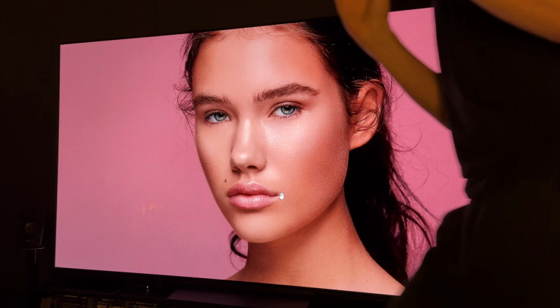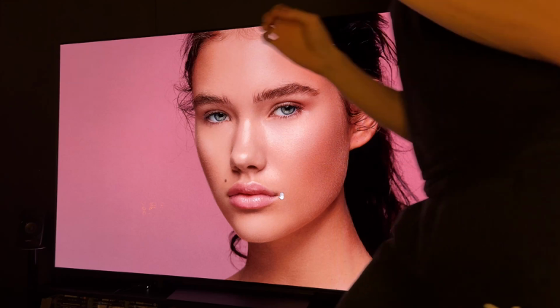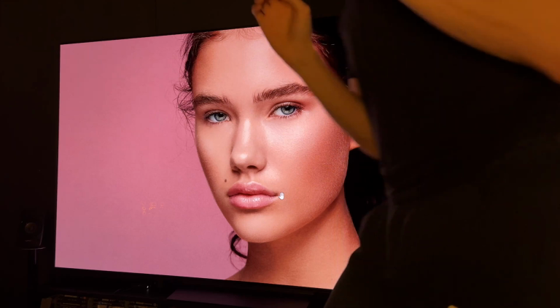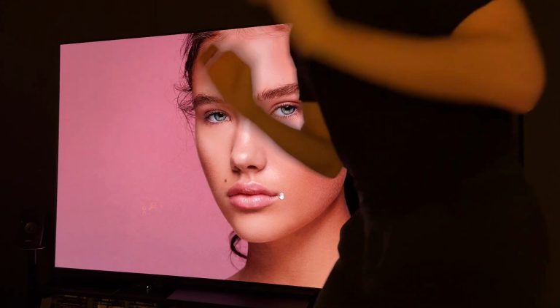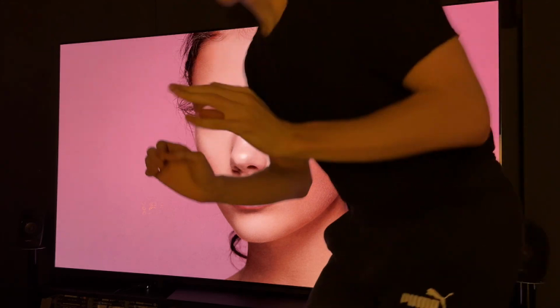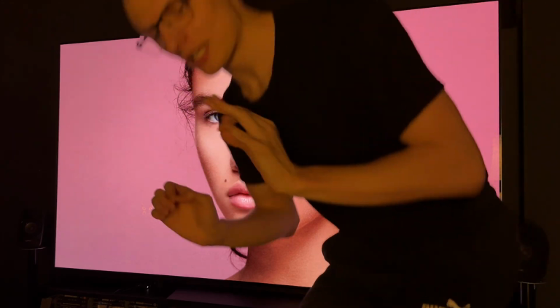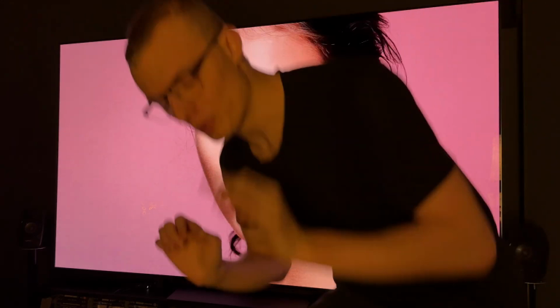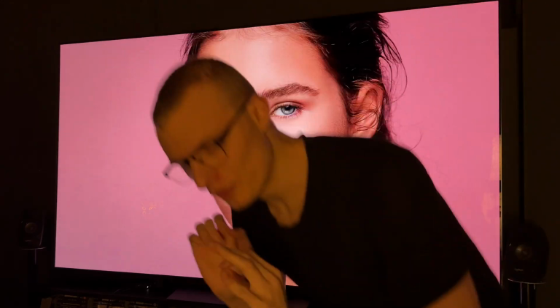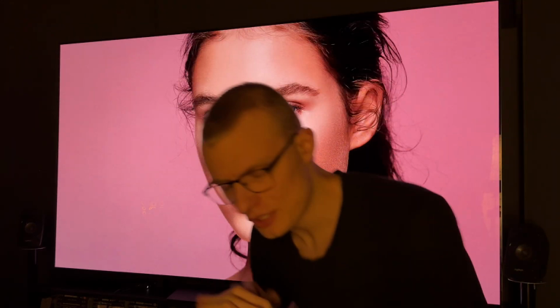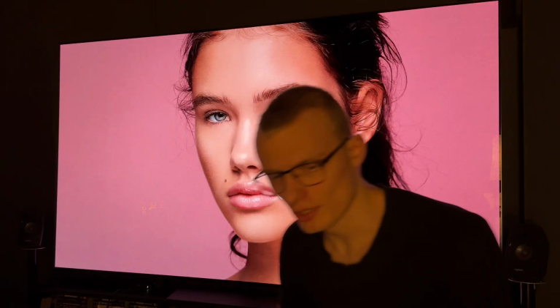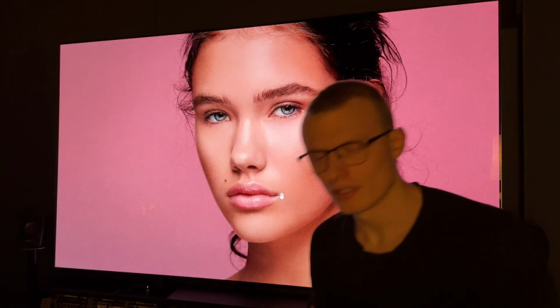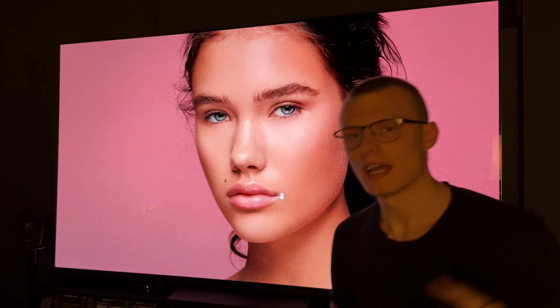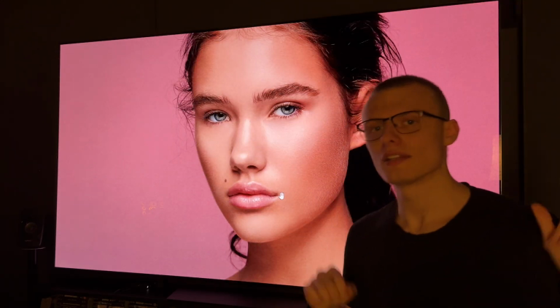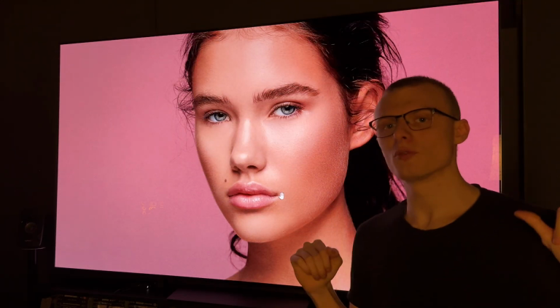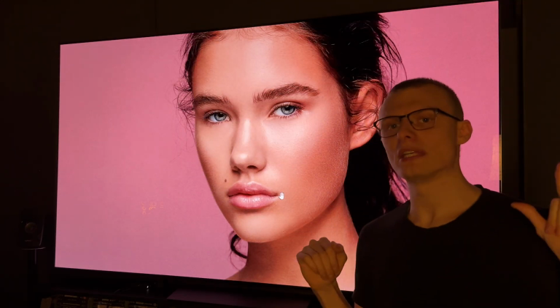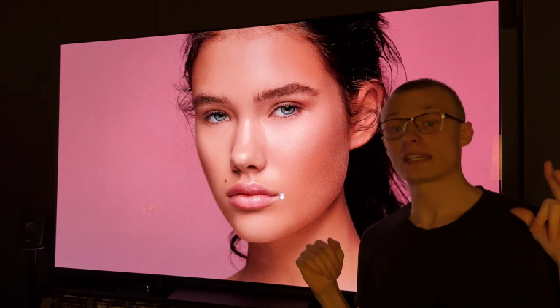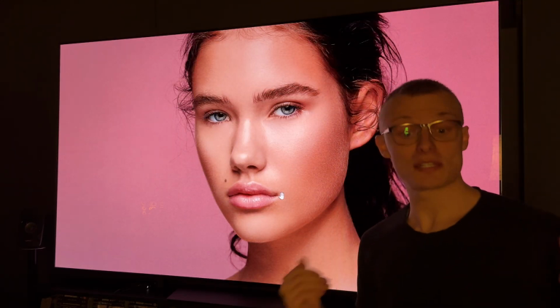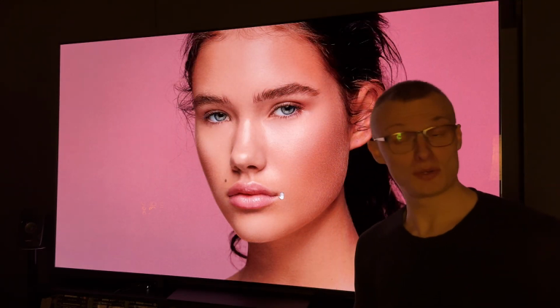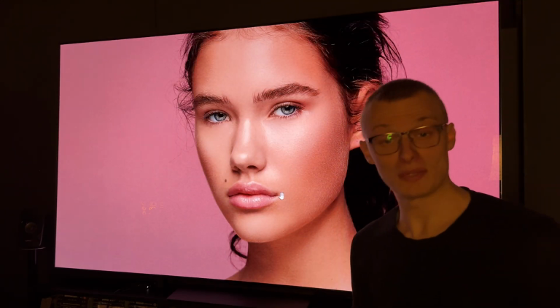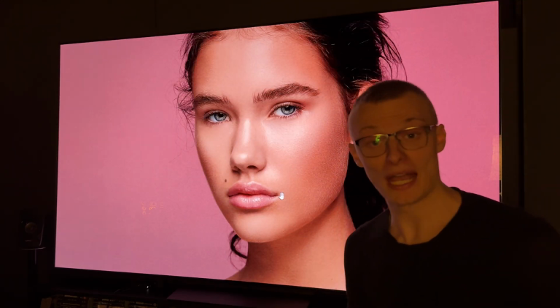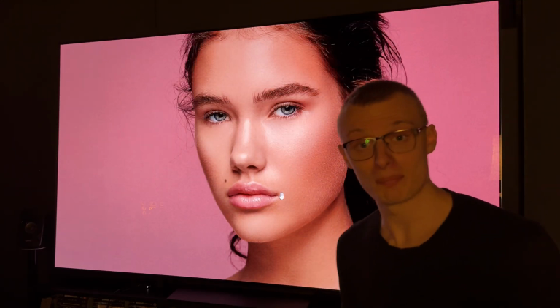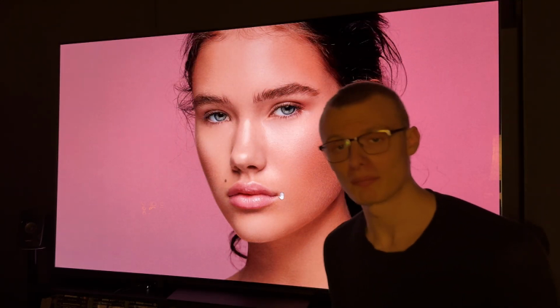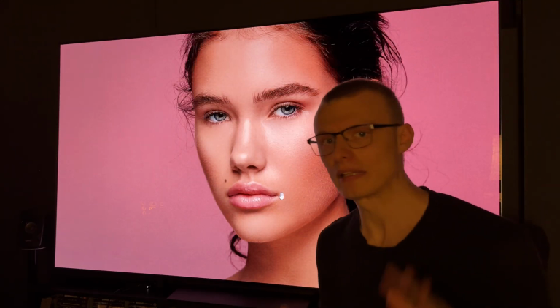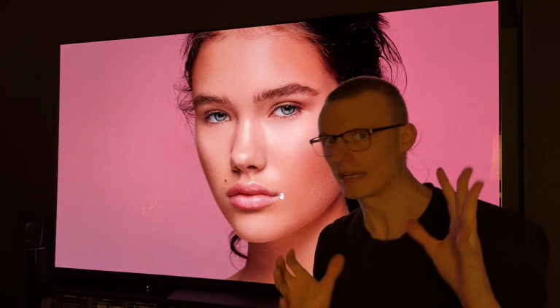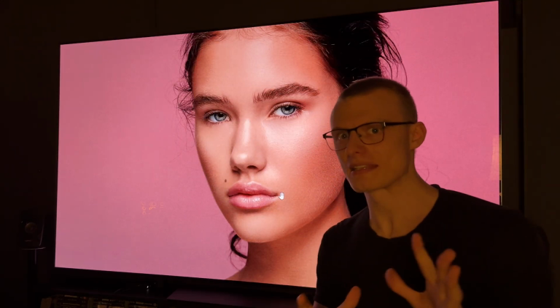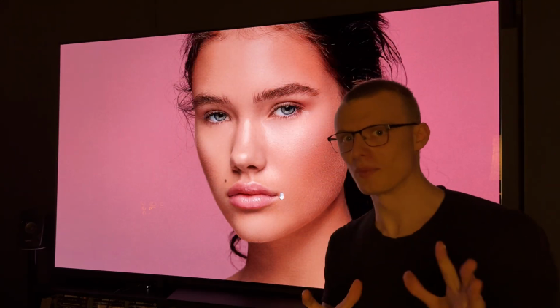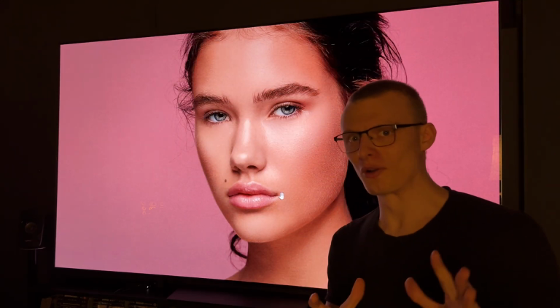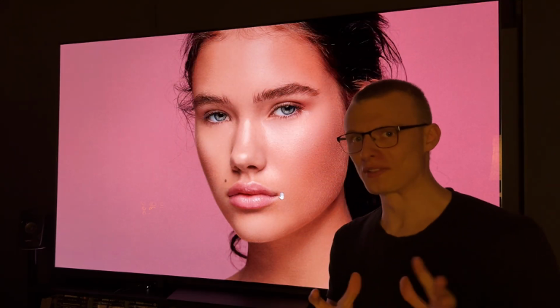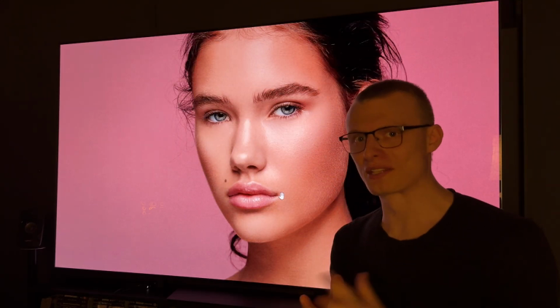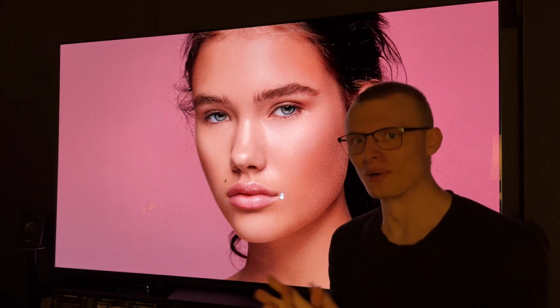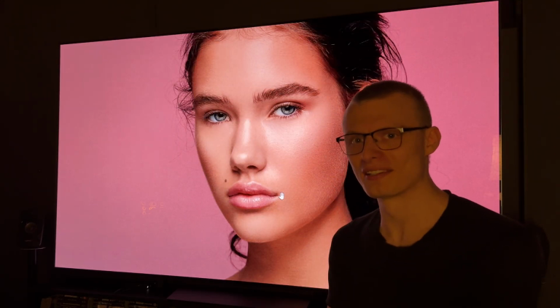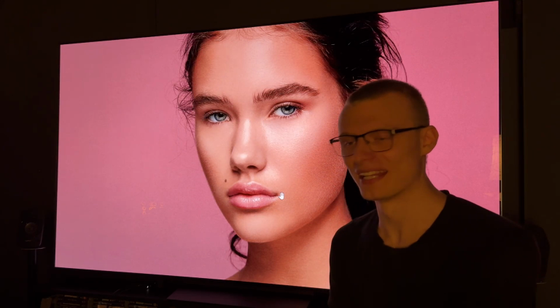Don't expect perfection and you'll be extremely happy. That's the moral of the story today.